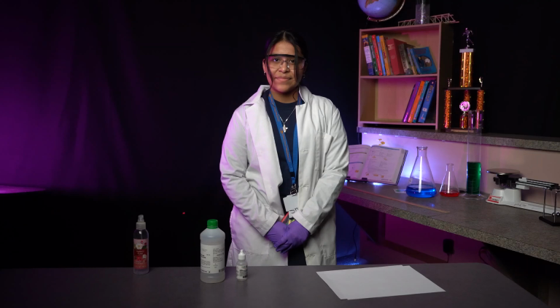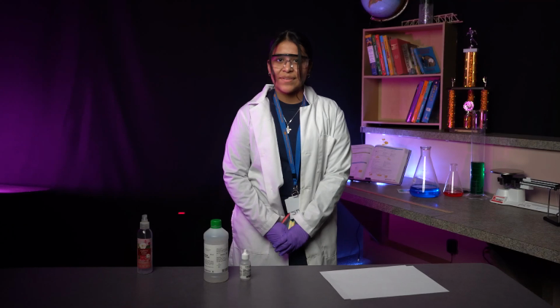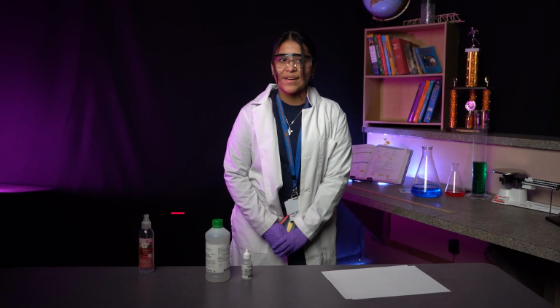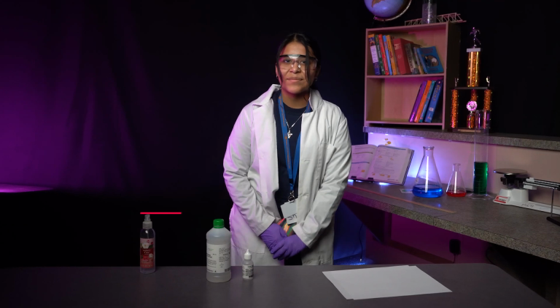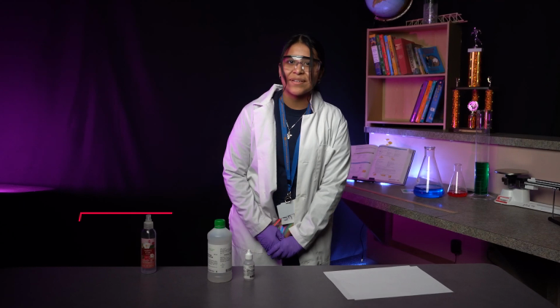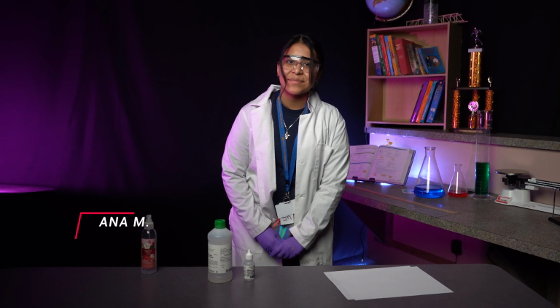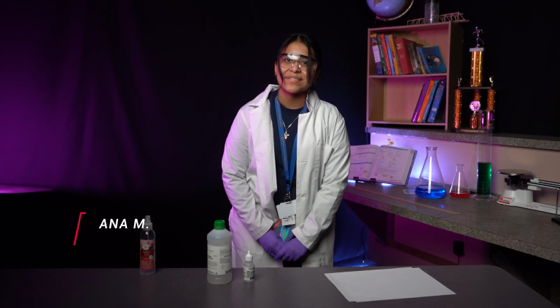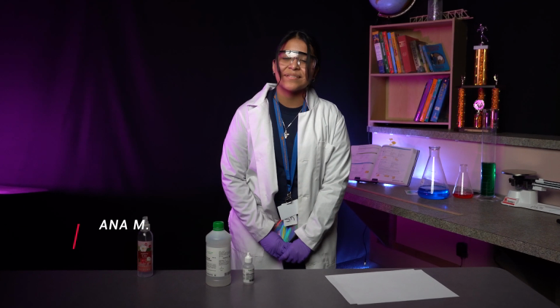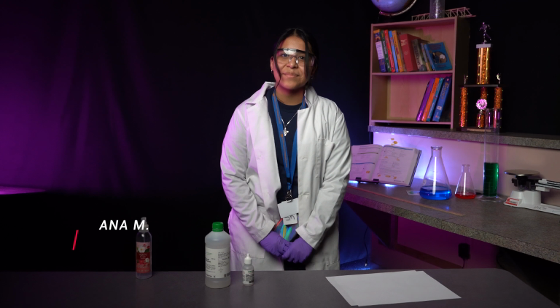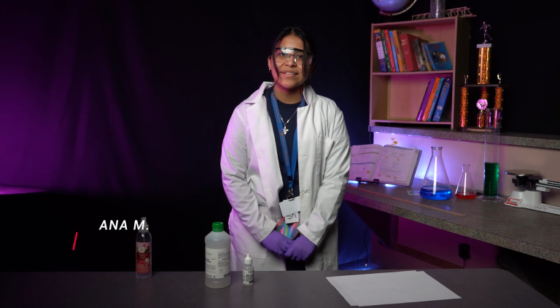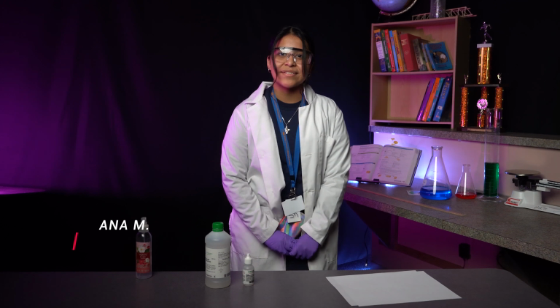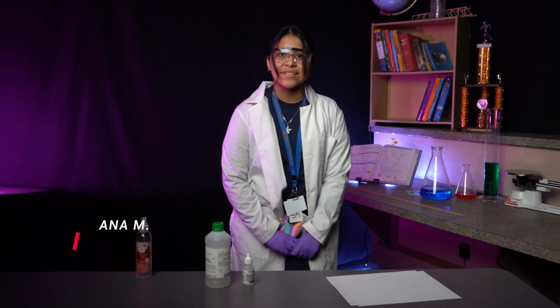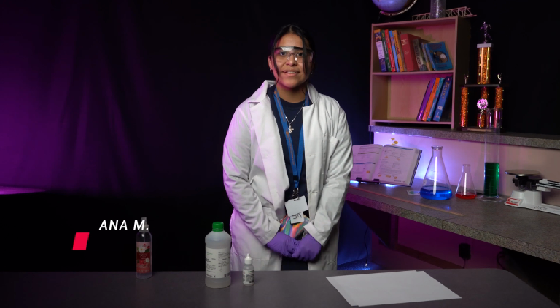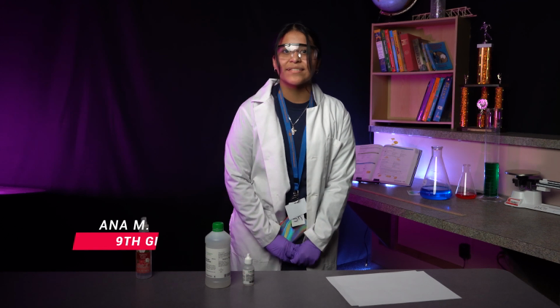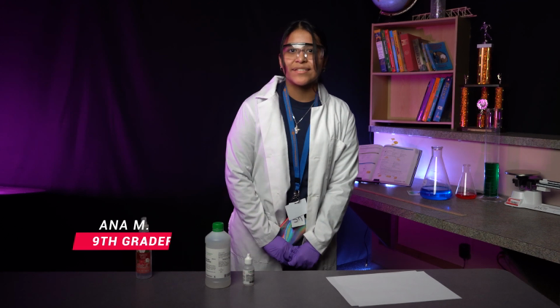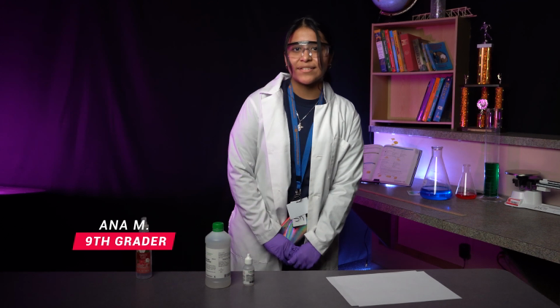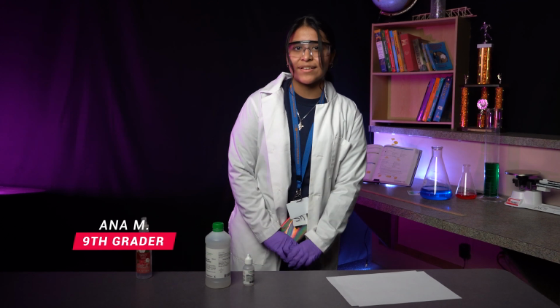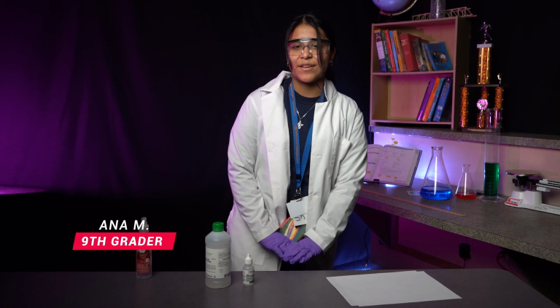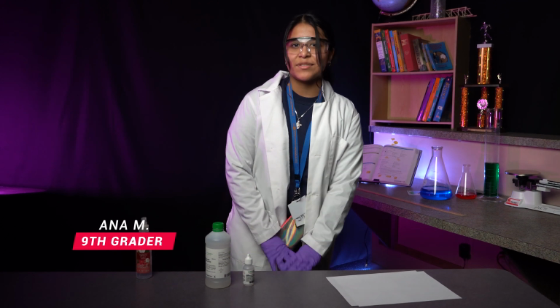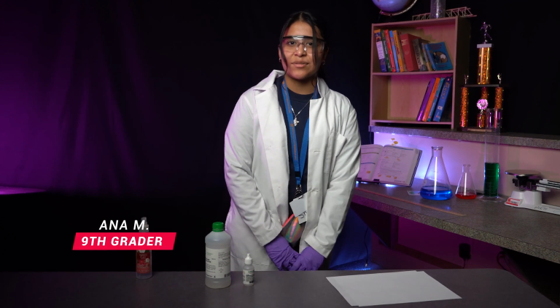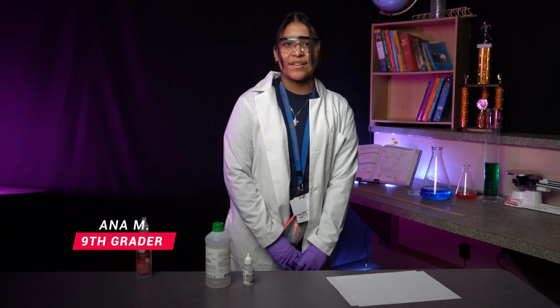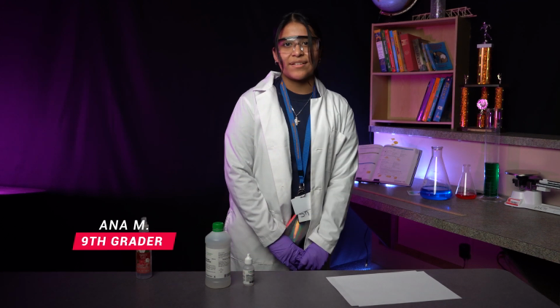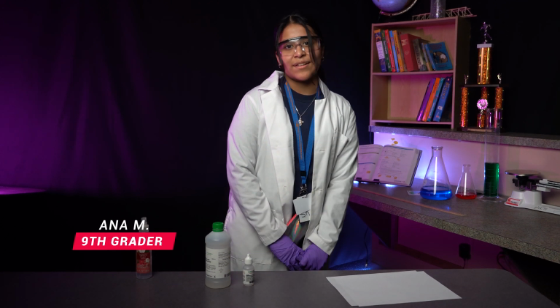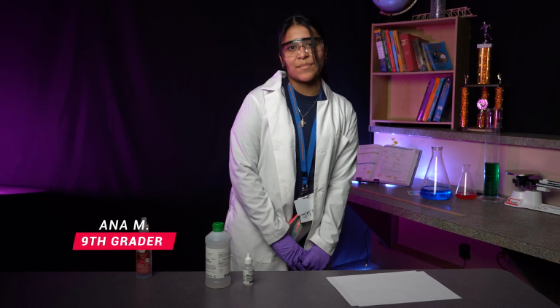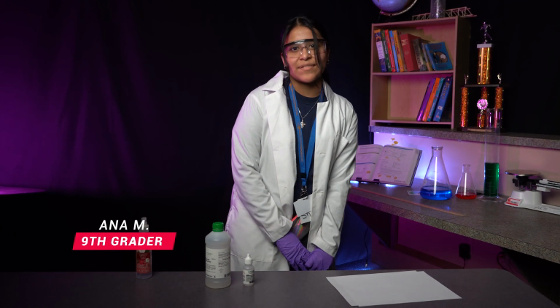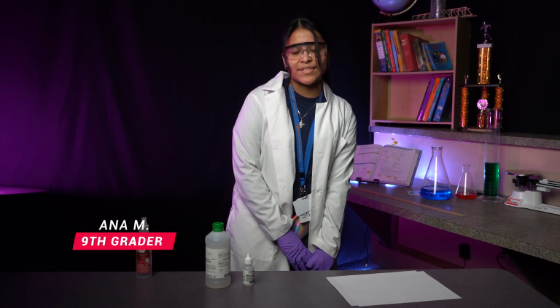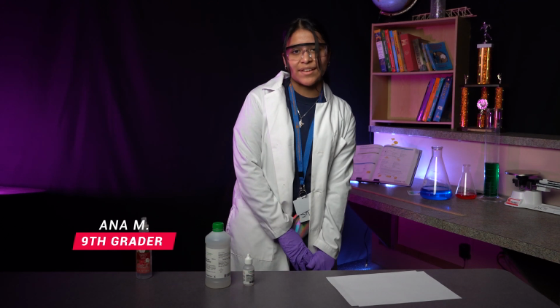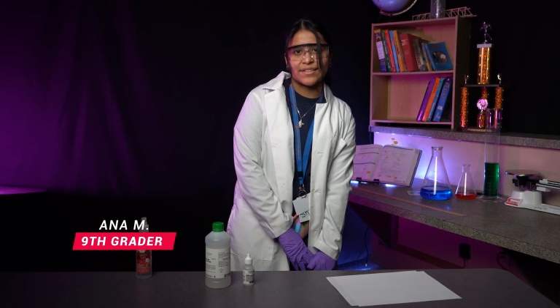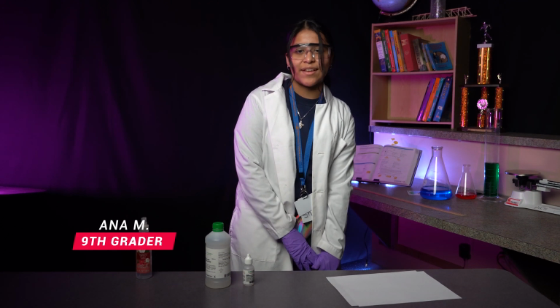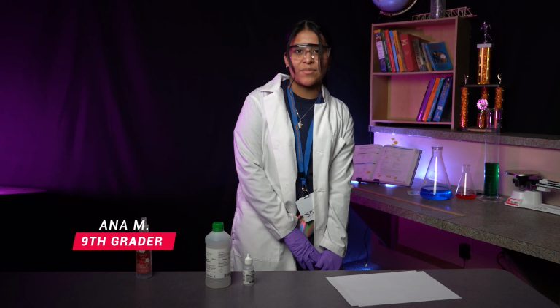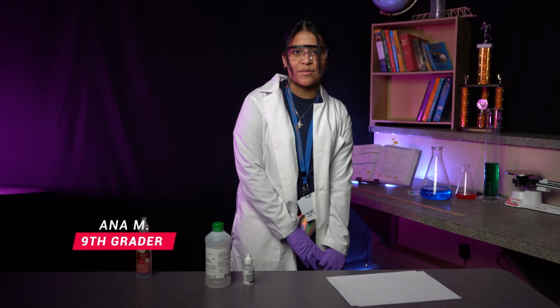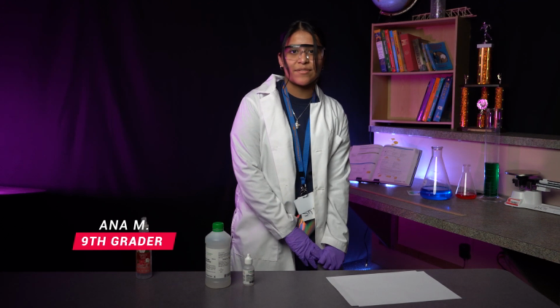Hi, my name is Ana Mendez and I am a student at Indiana Math and Science Academy North.